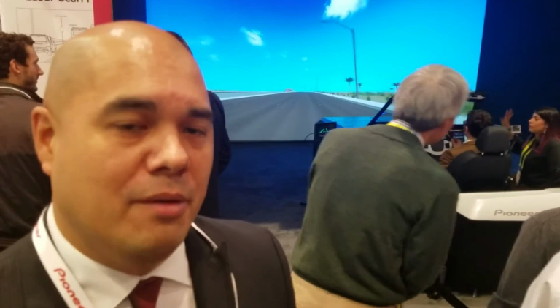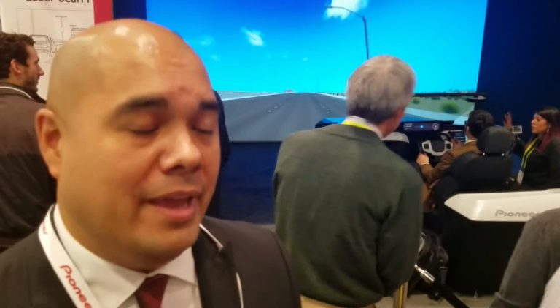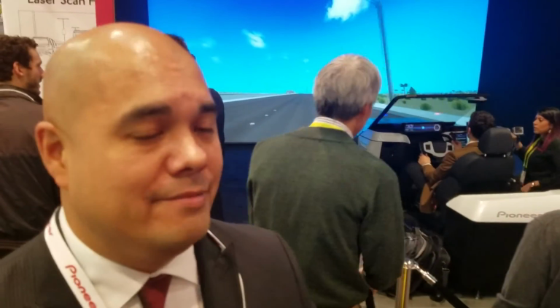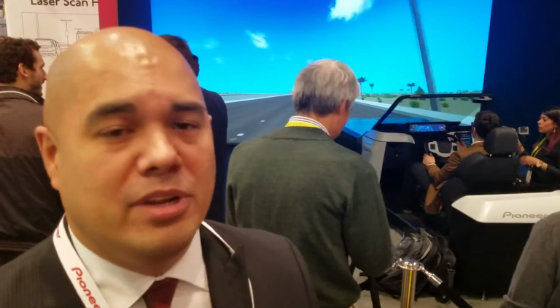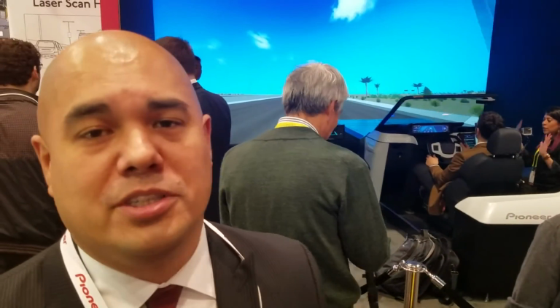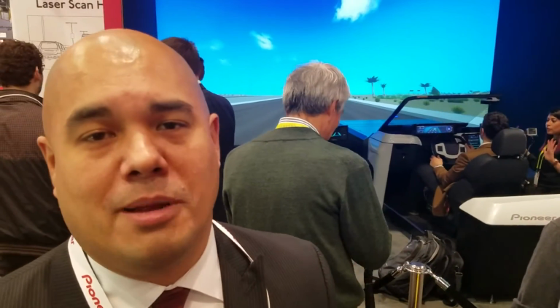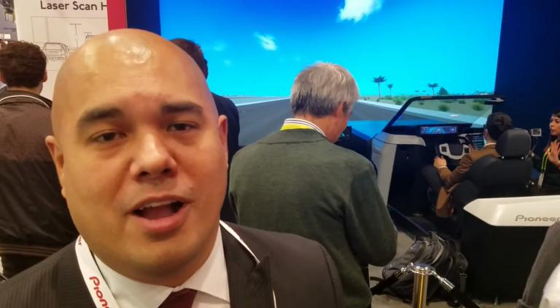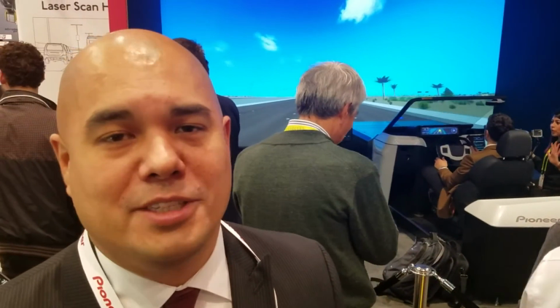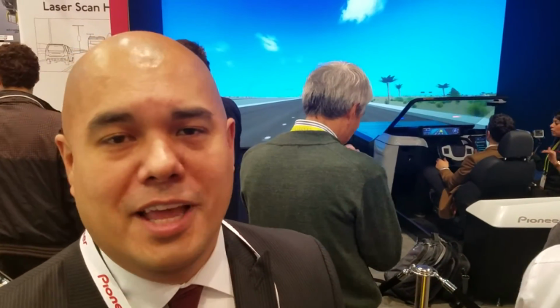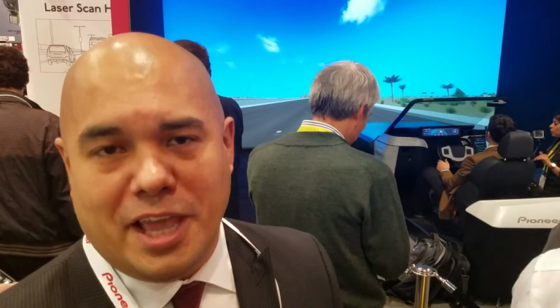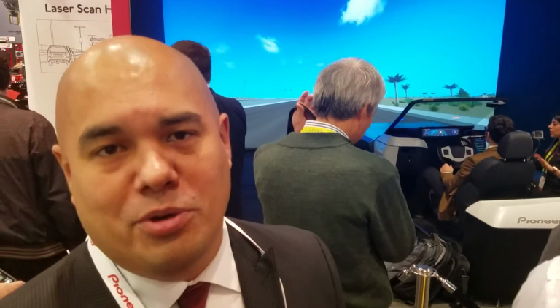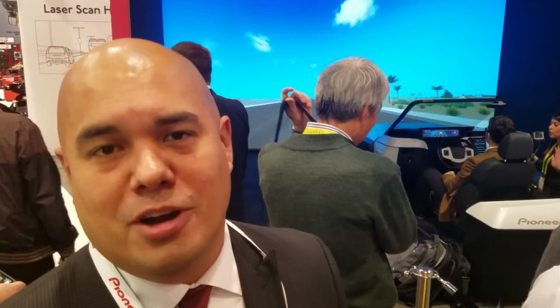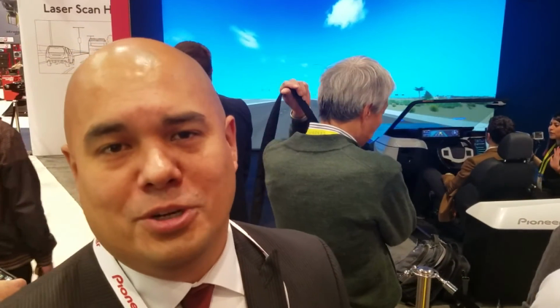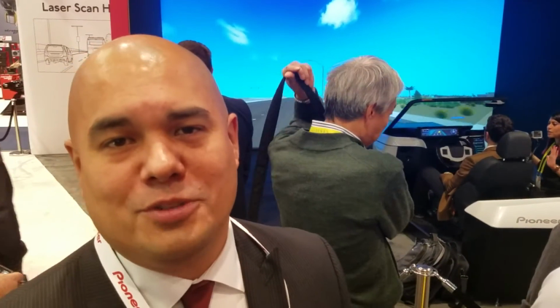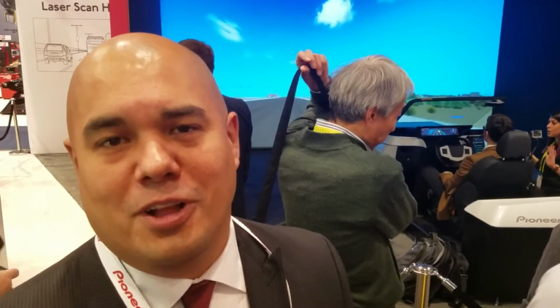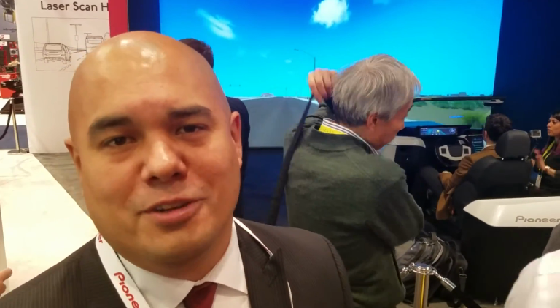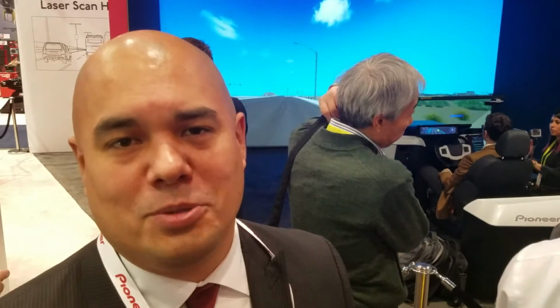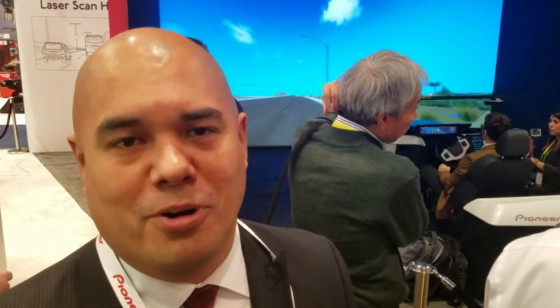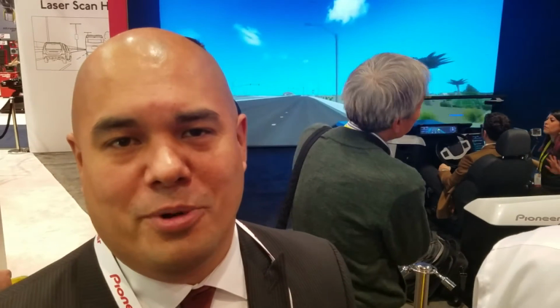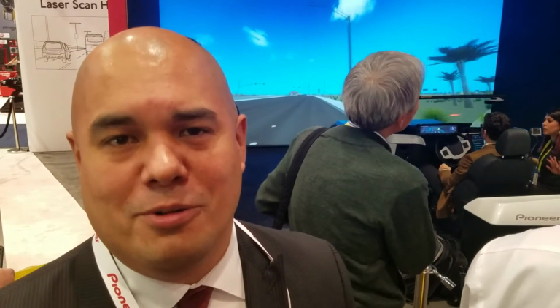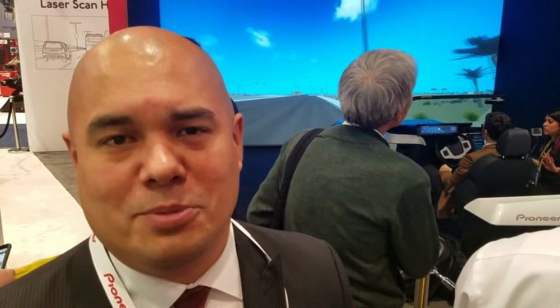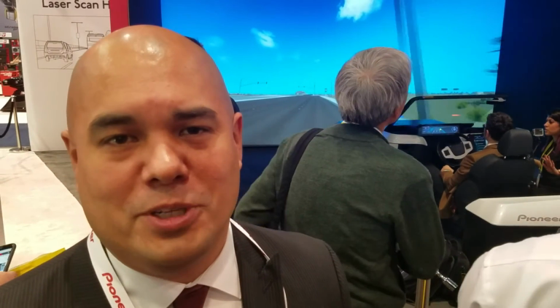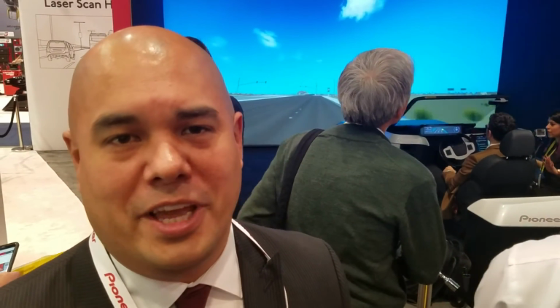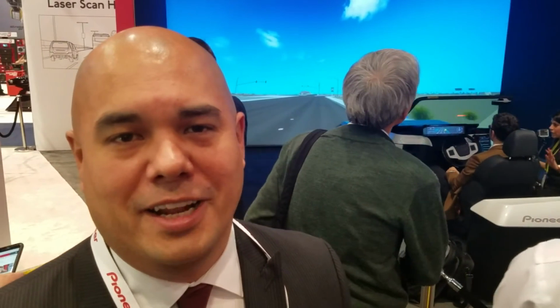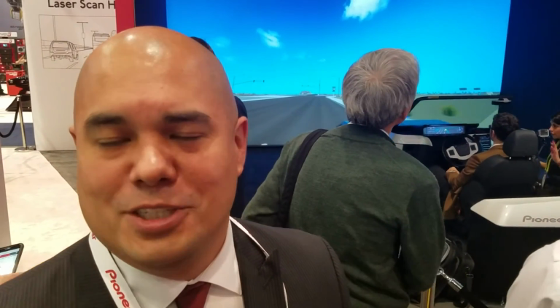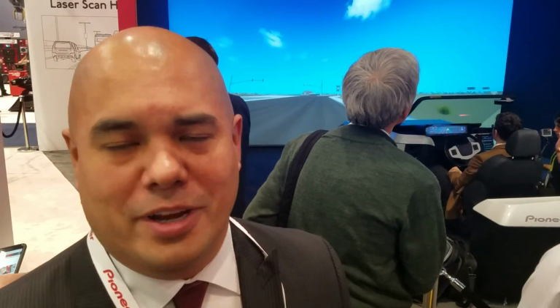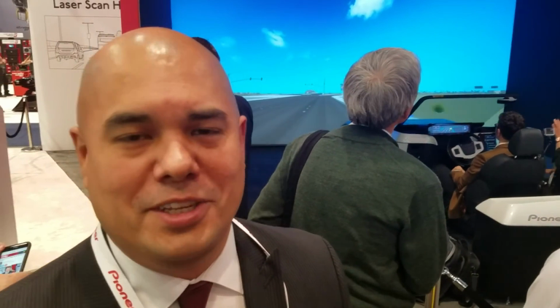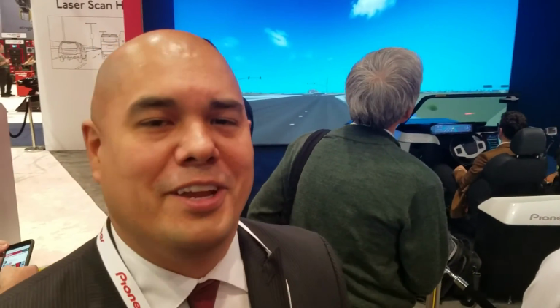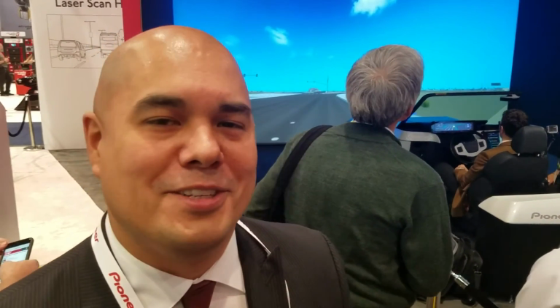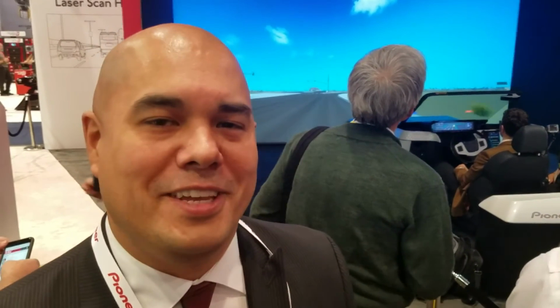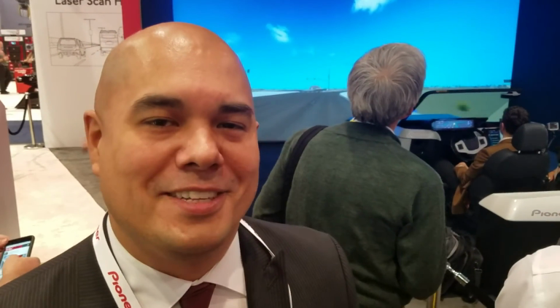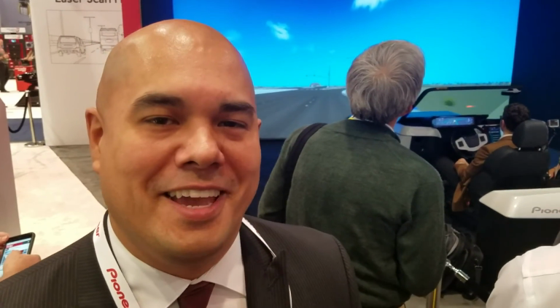And to summarize, thank you Car Toys for all of your support. We always appreciate it. It's great seeing you here at CES again.